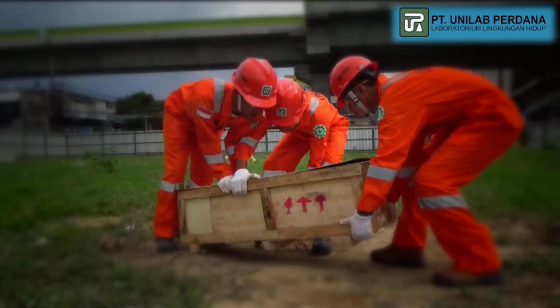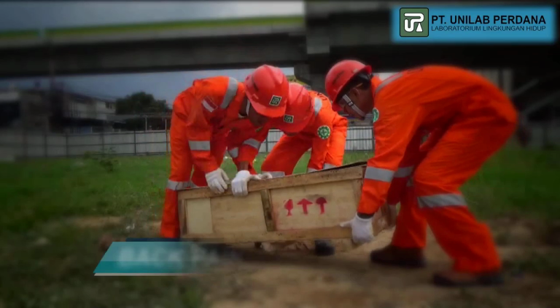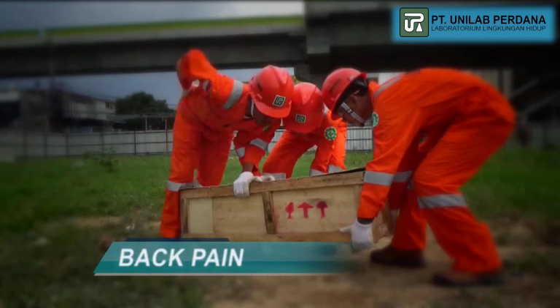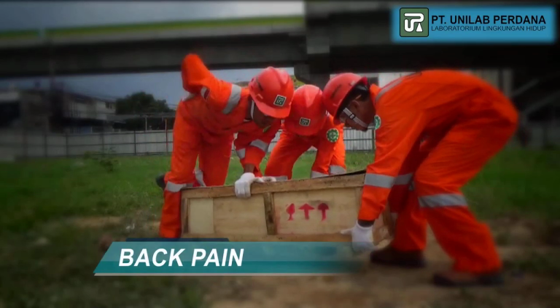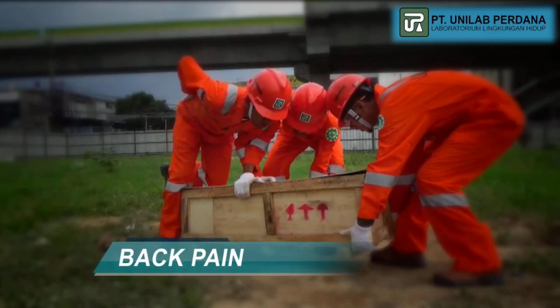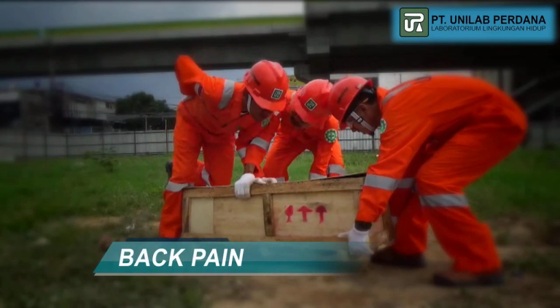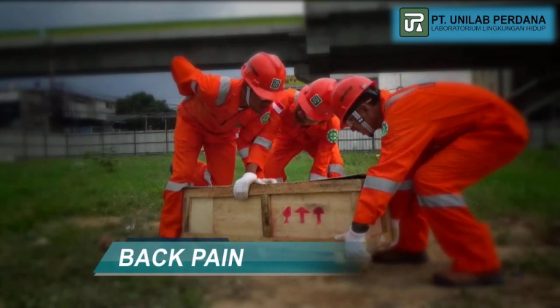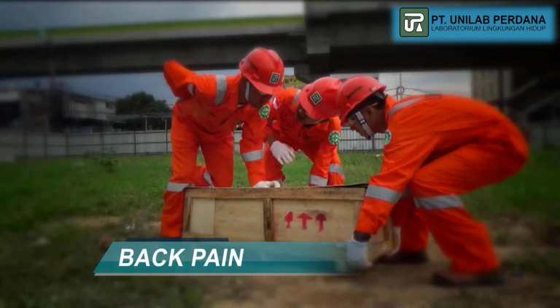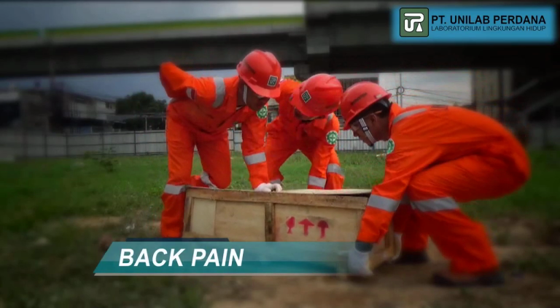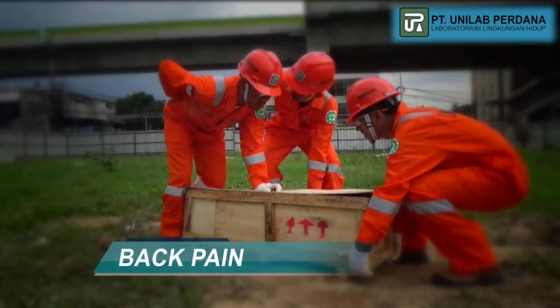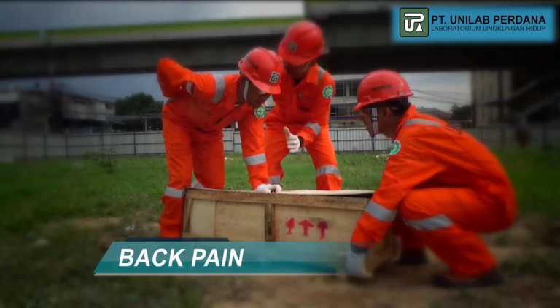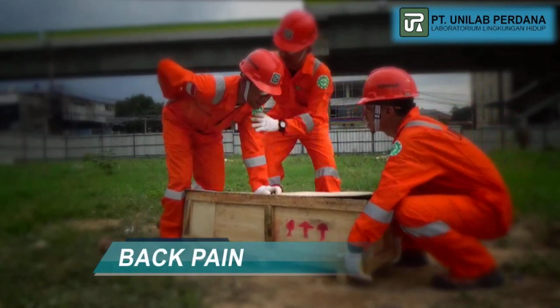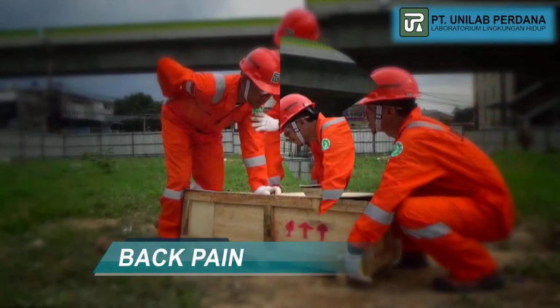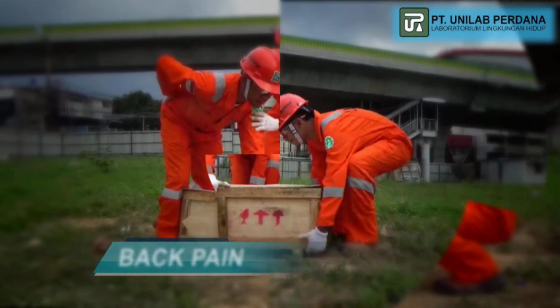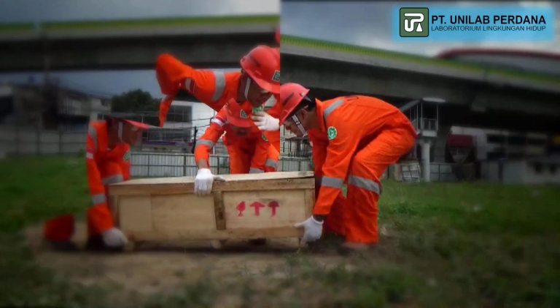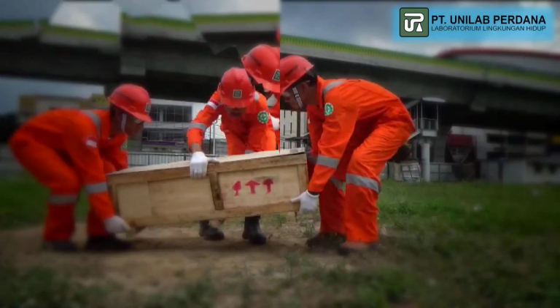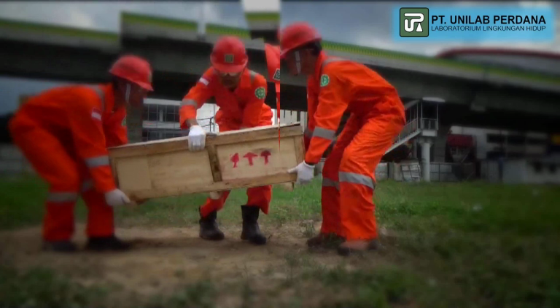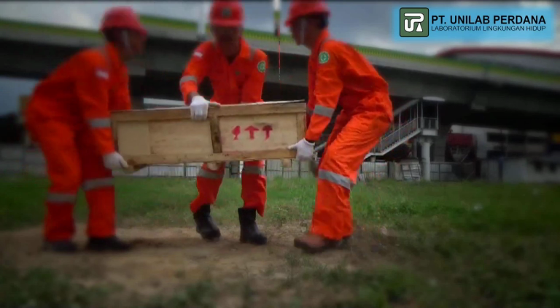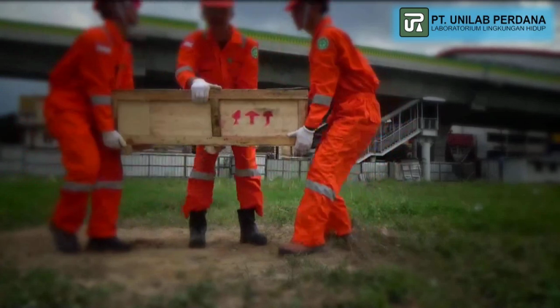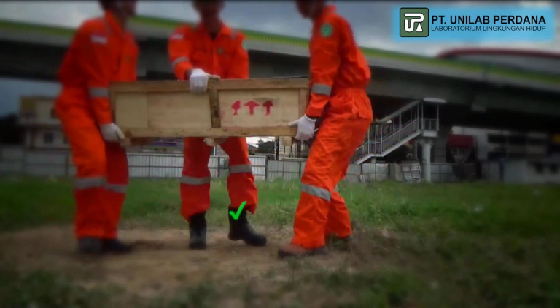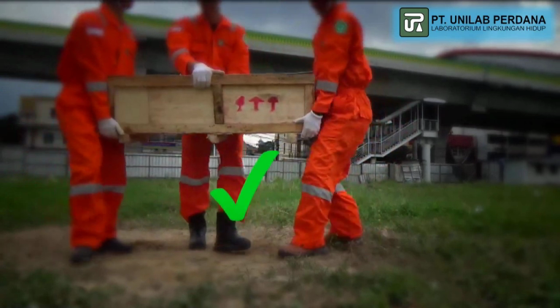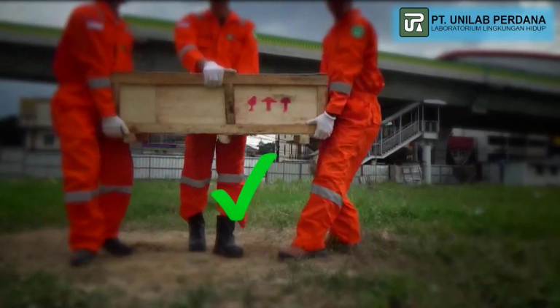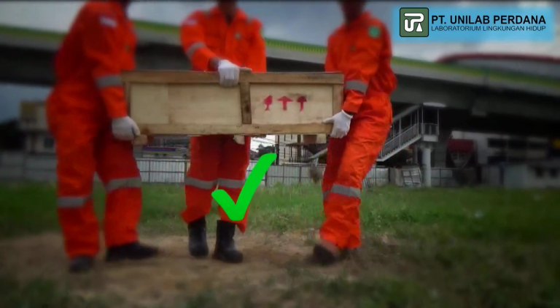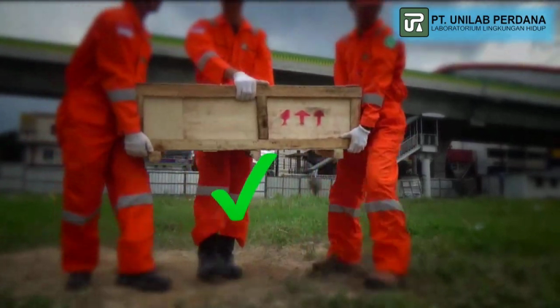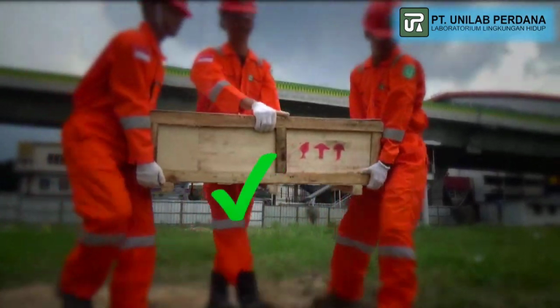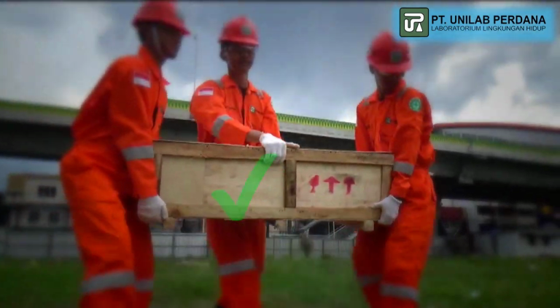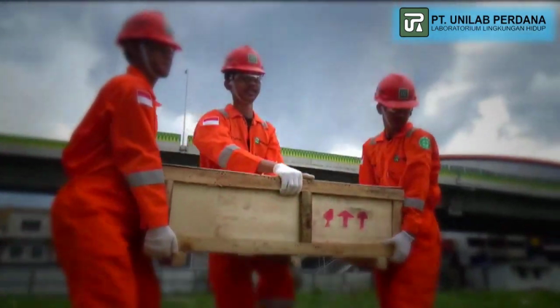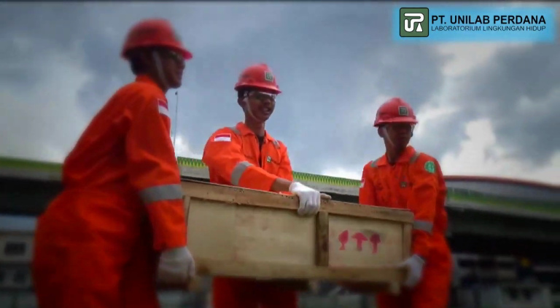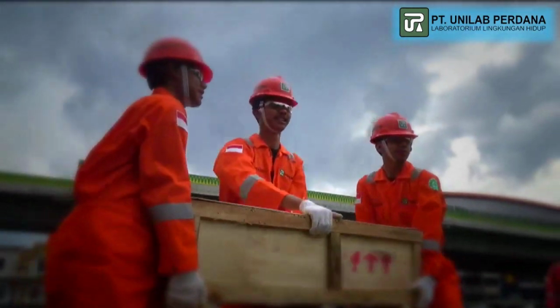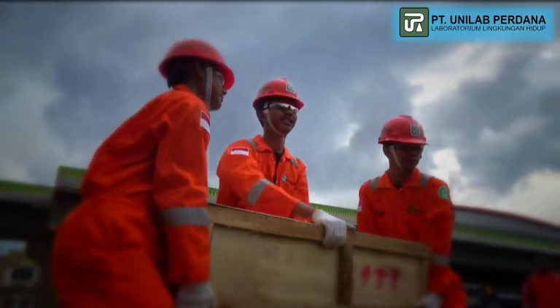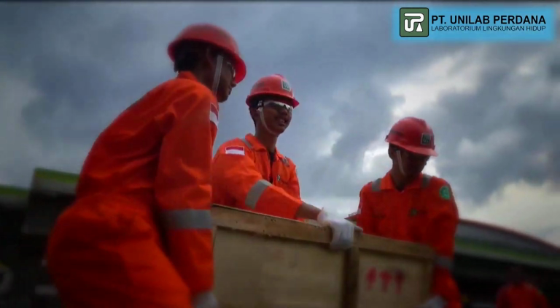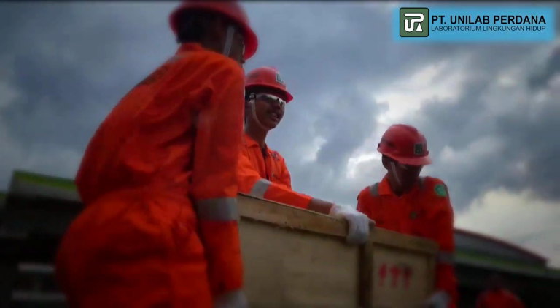Back Pain: Lift up the equipment based on the right procedure.